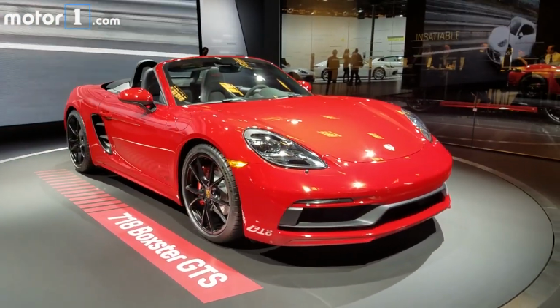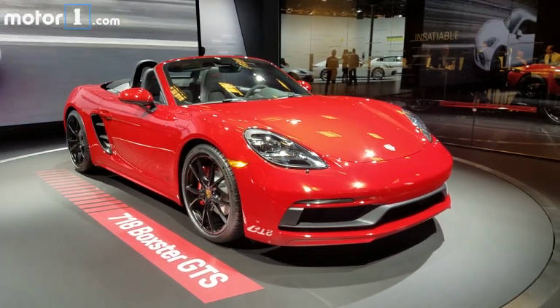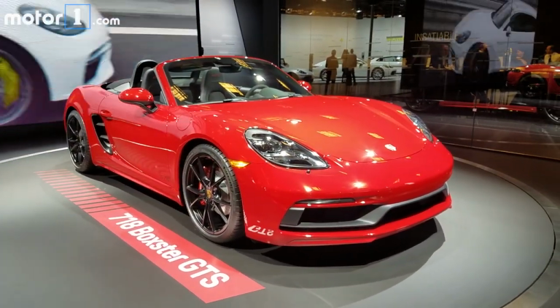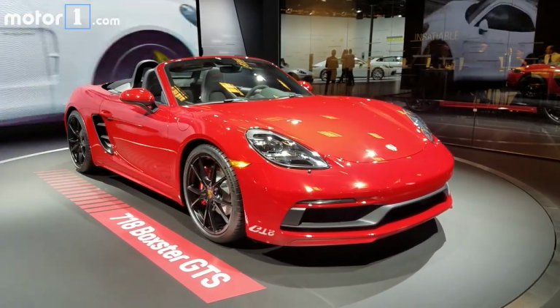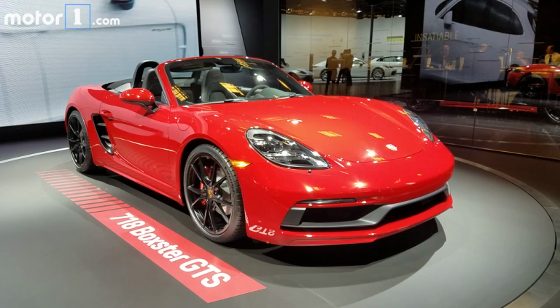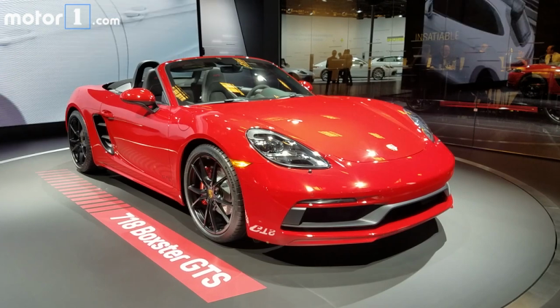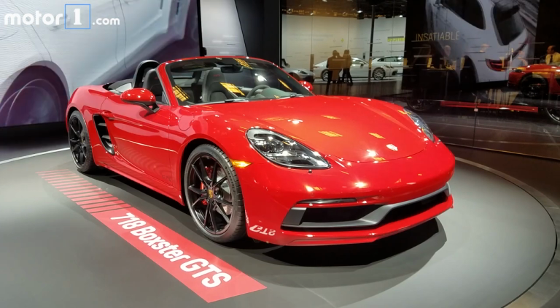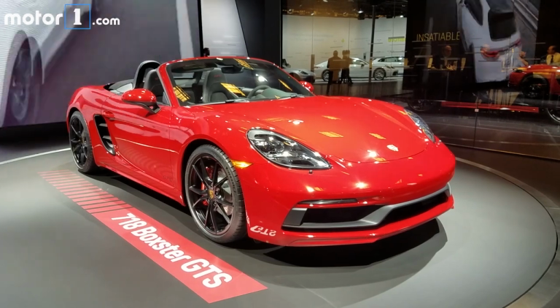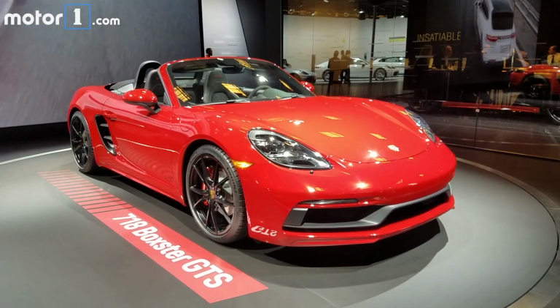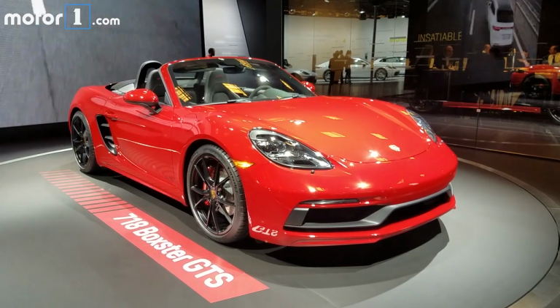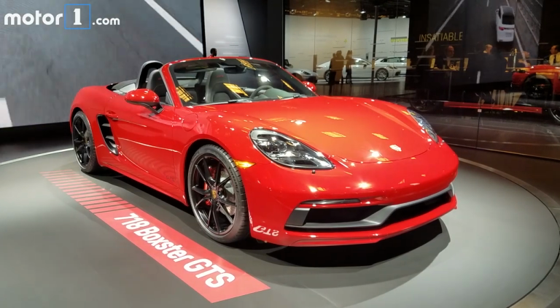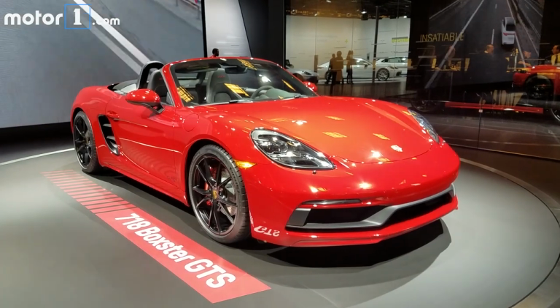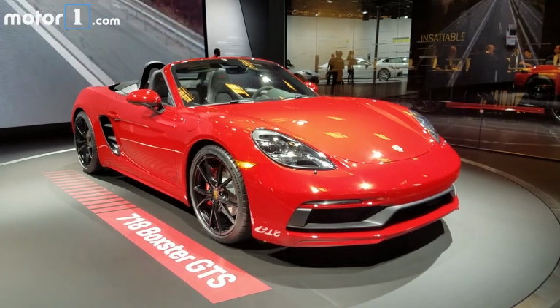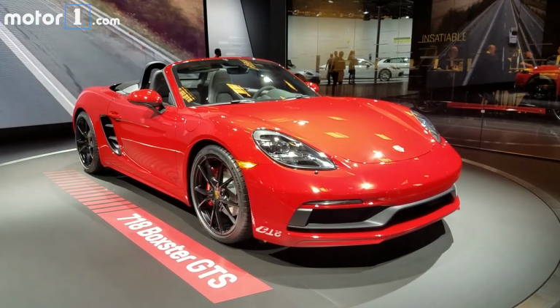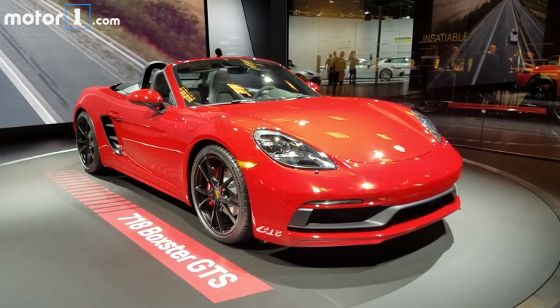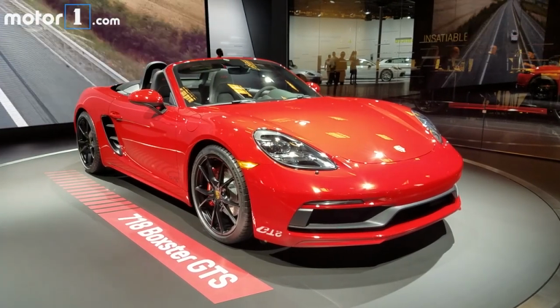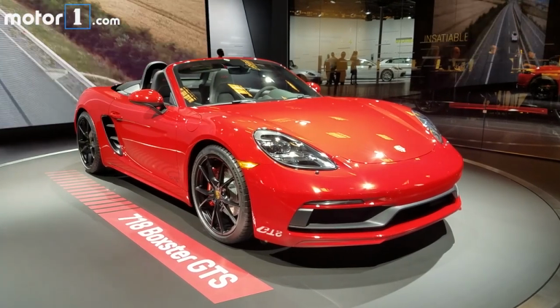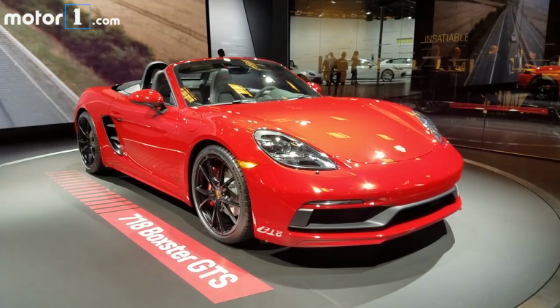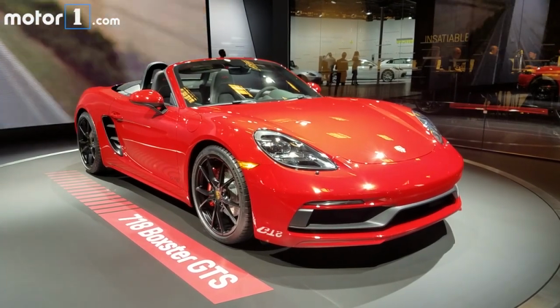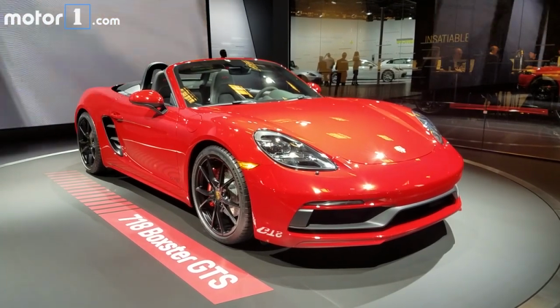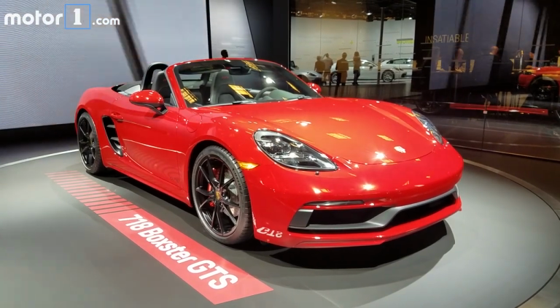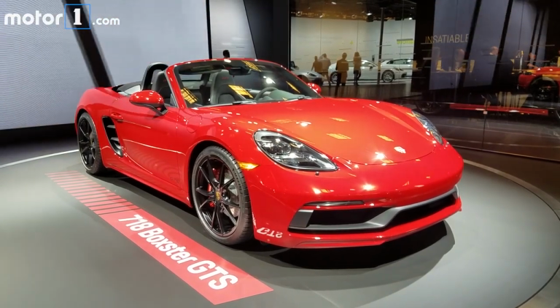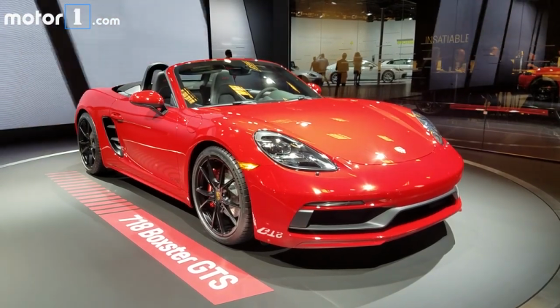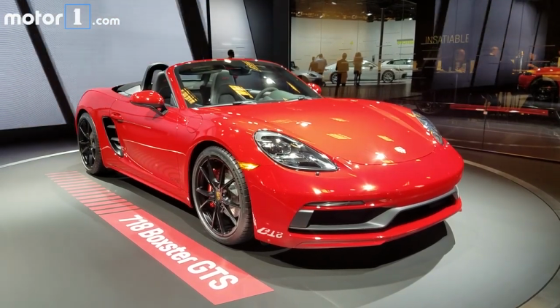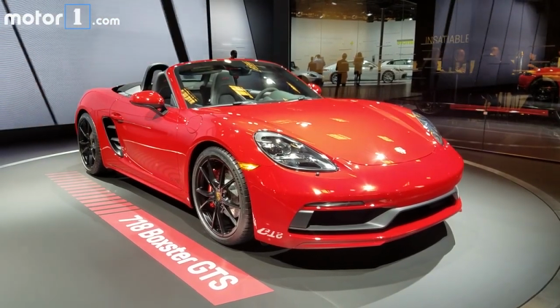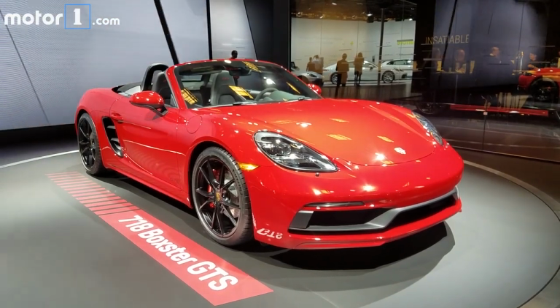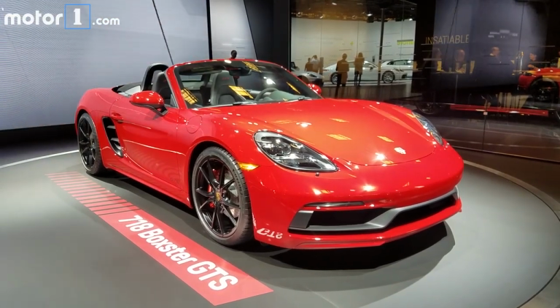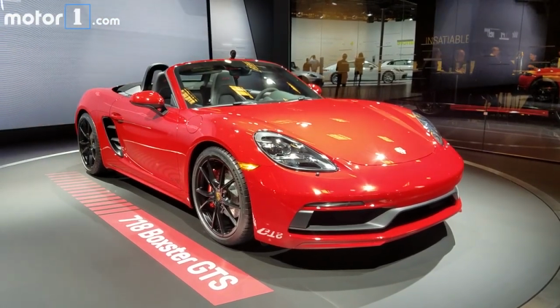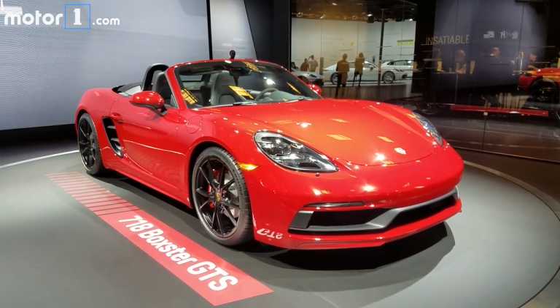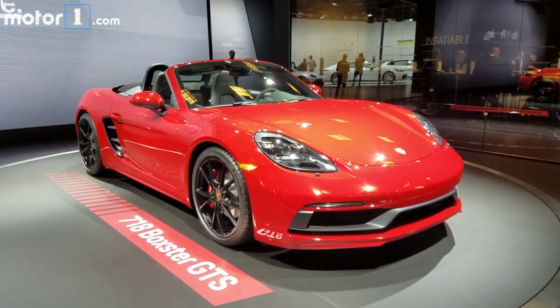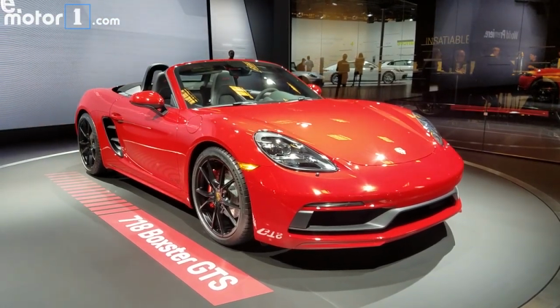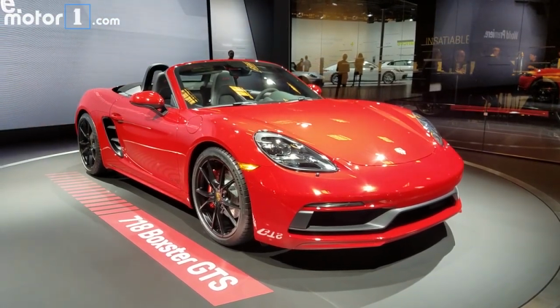The Porsche 718 Boxster GTS and 718 Cayman GTS will reach US showrooms in March.